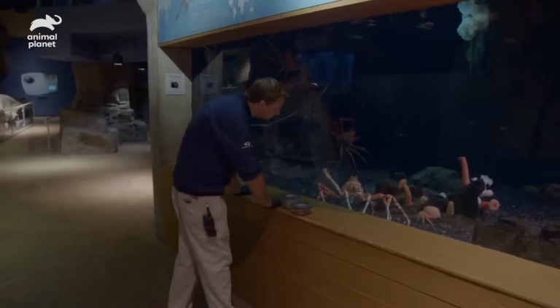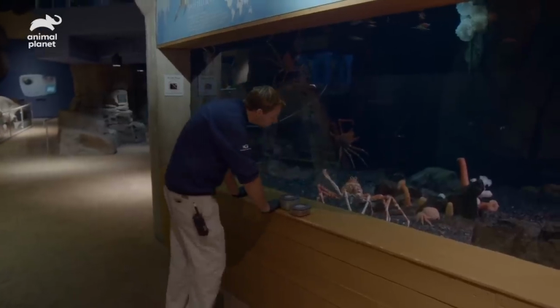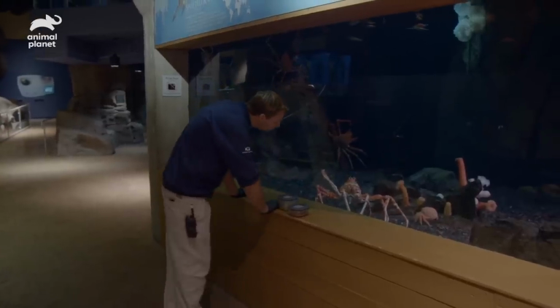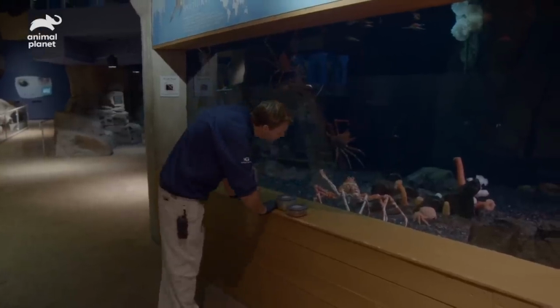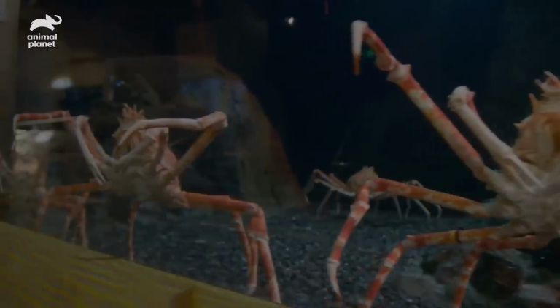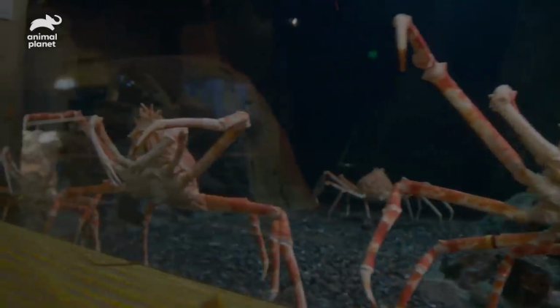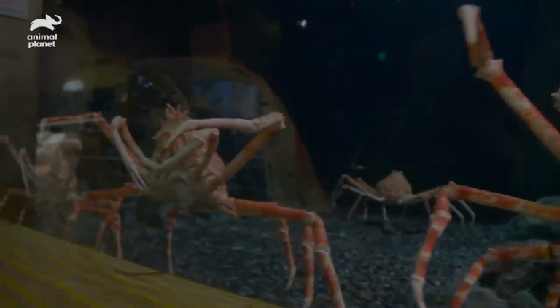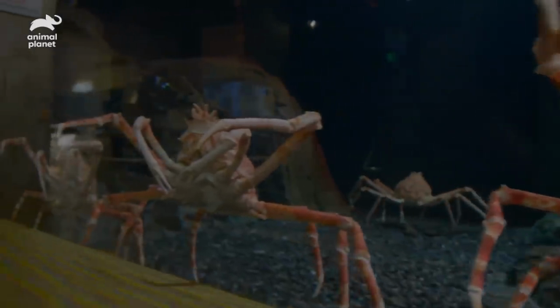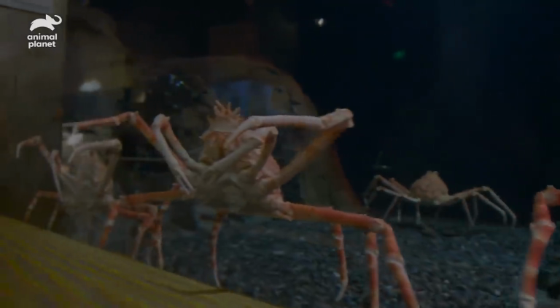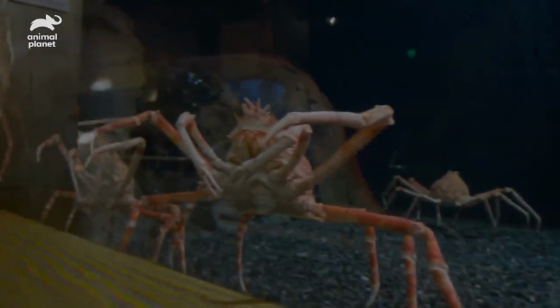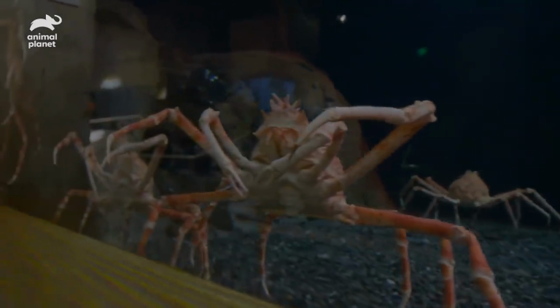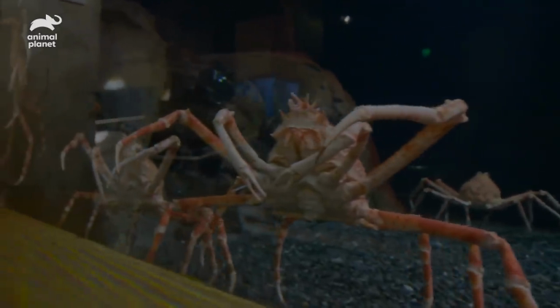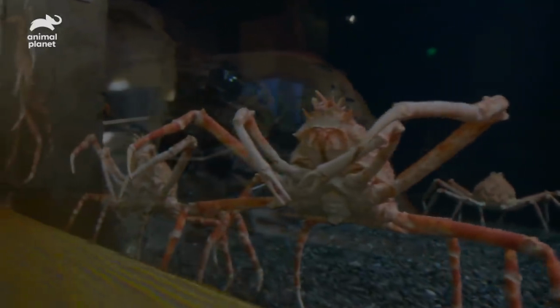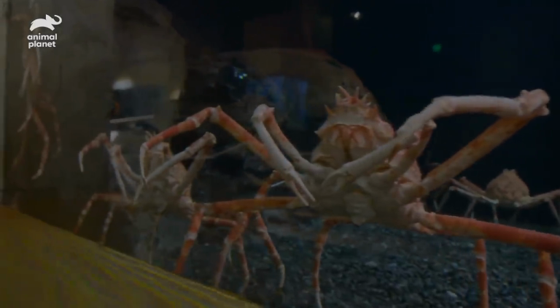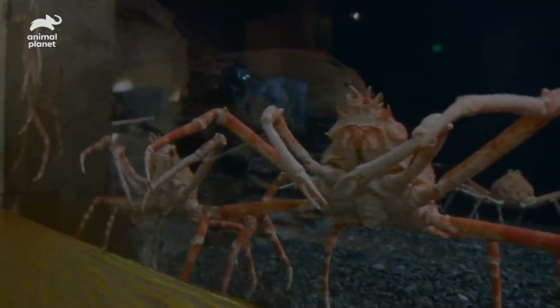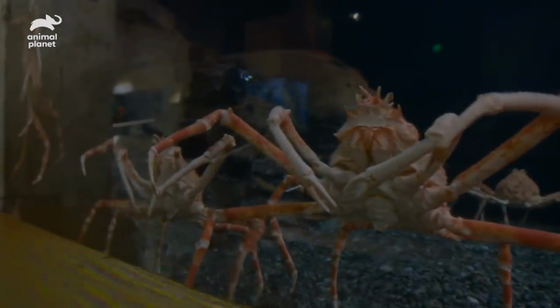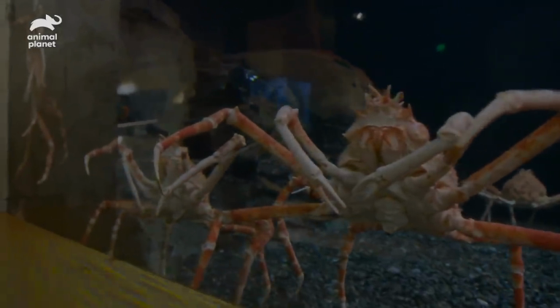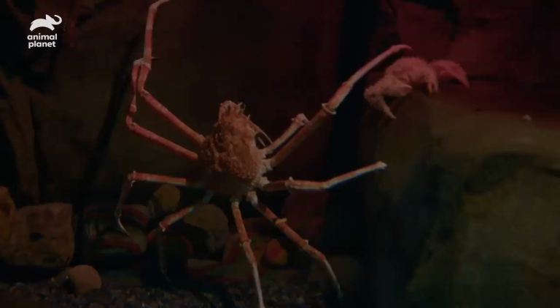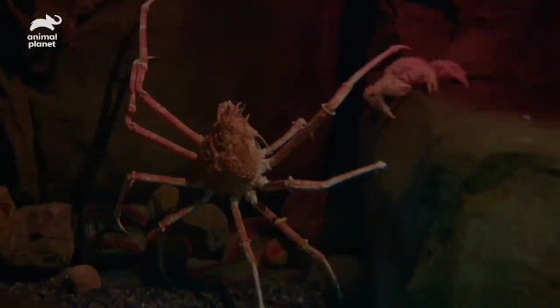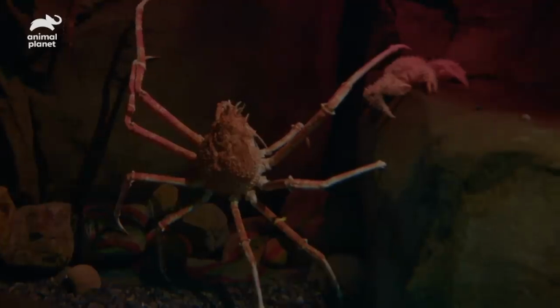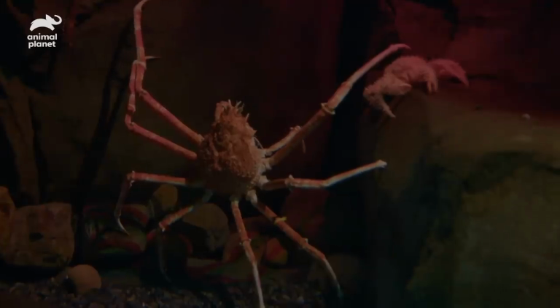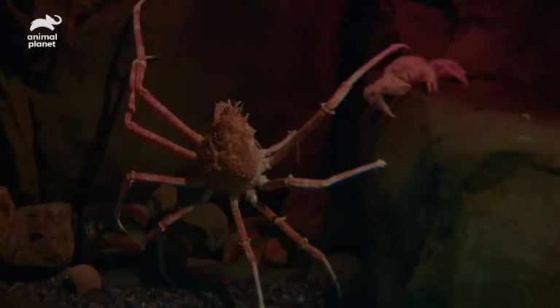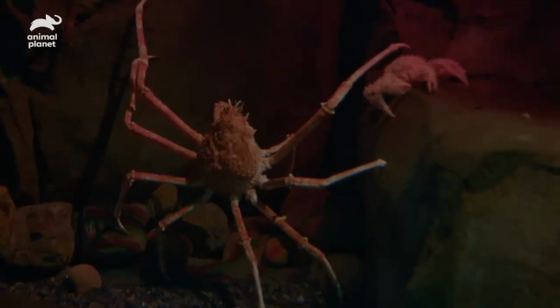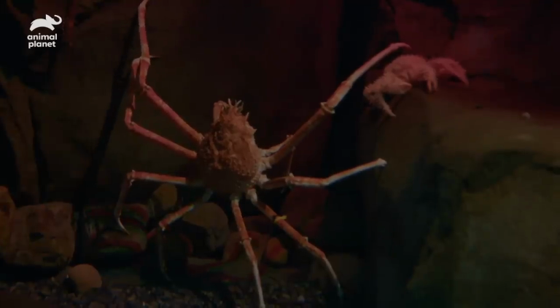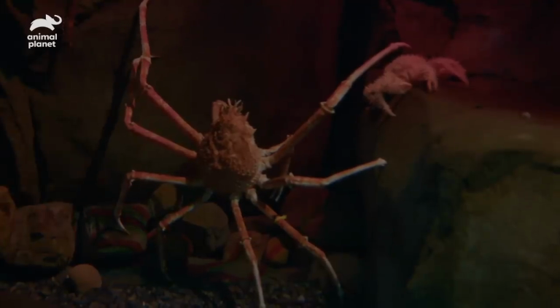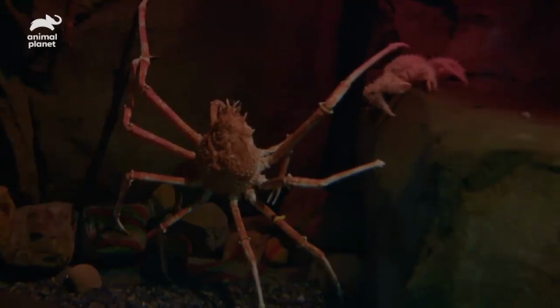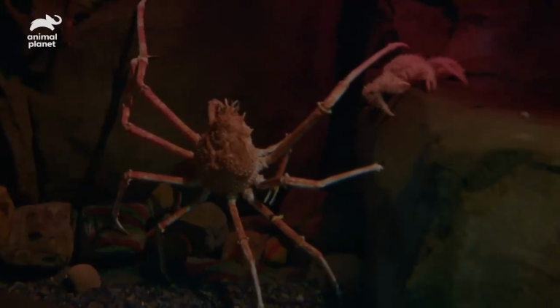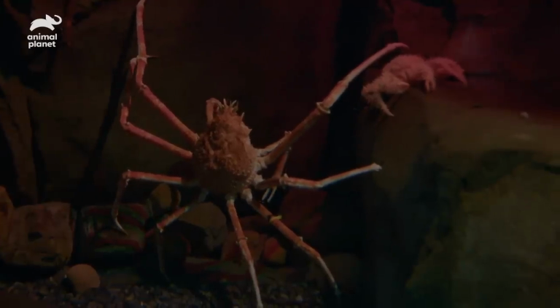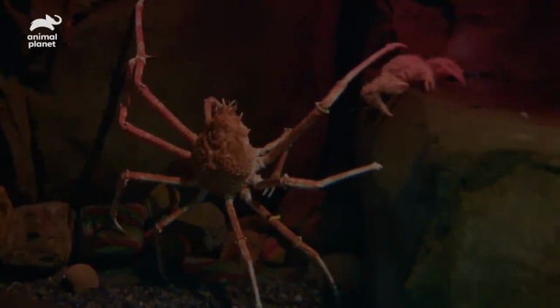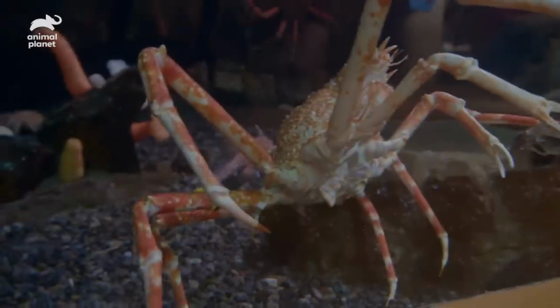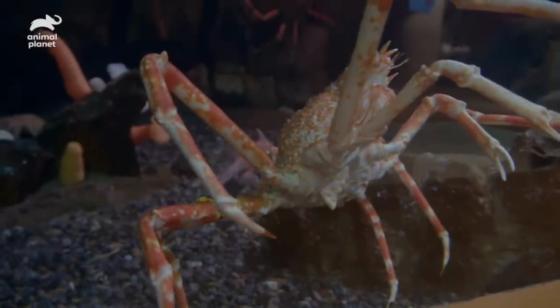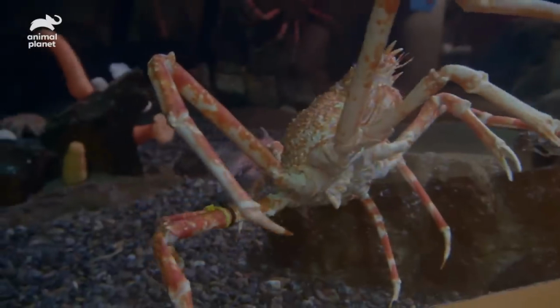They're actually fairly small for their species. These guys can get up to over 10 feet across — almost the size of a small car.